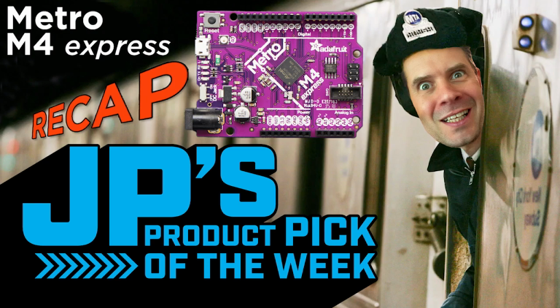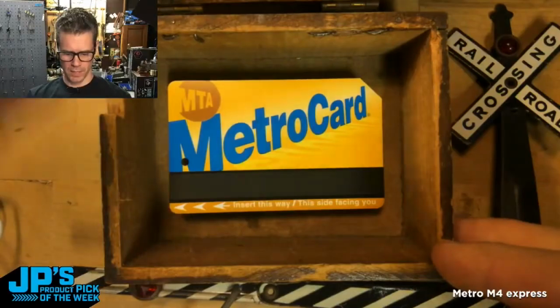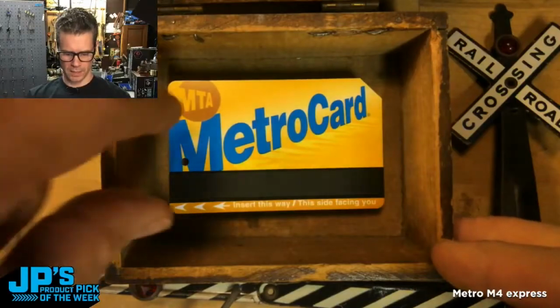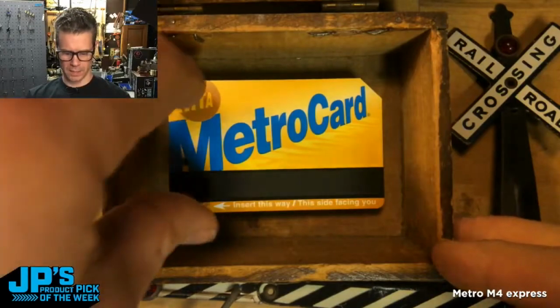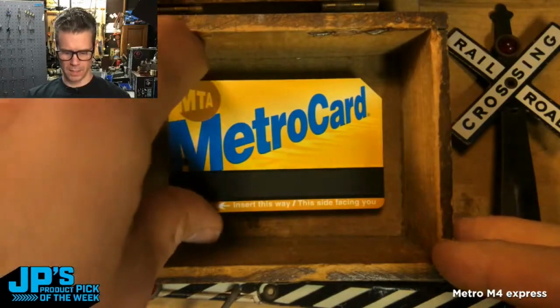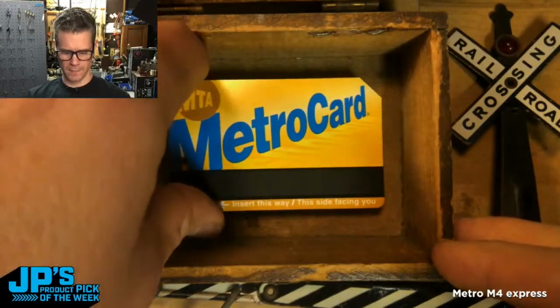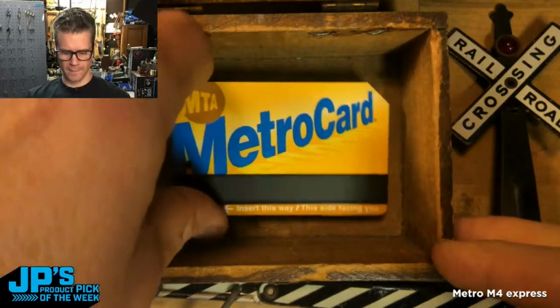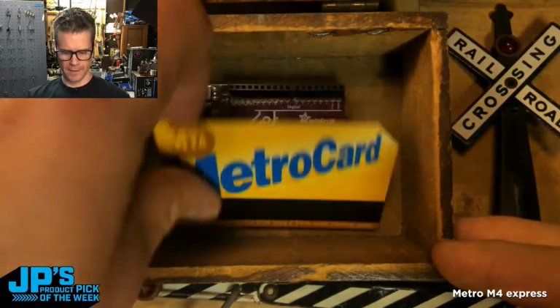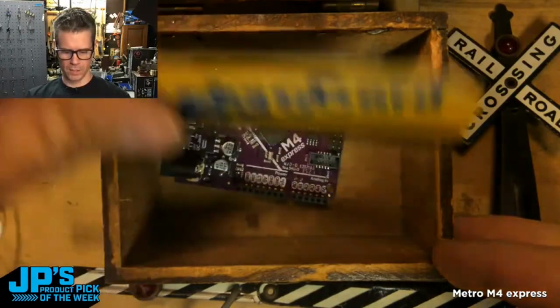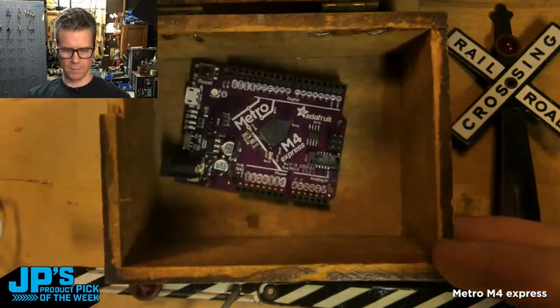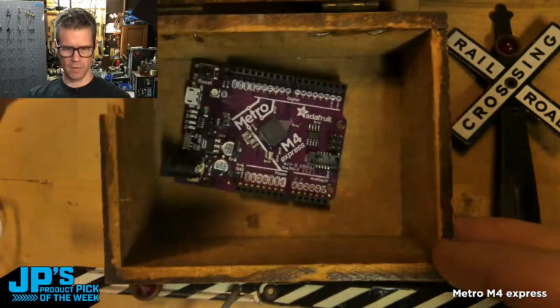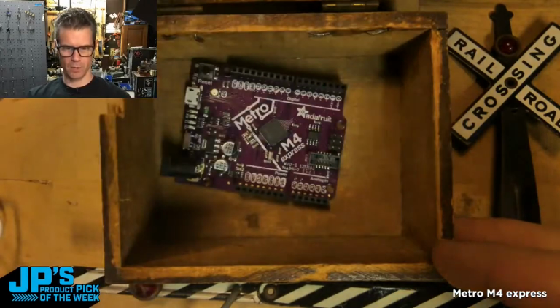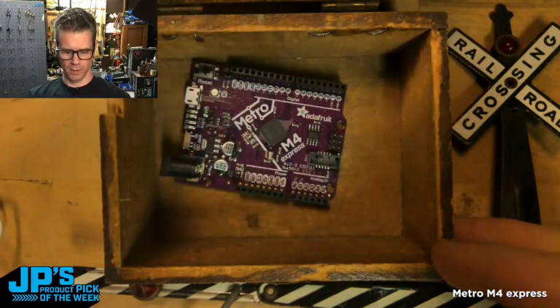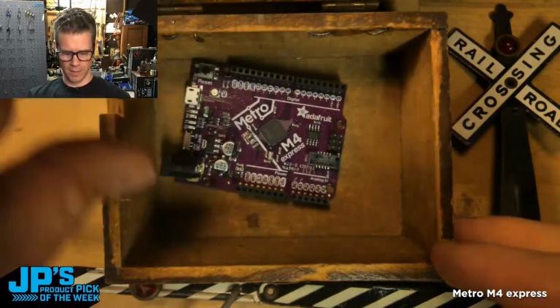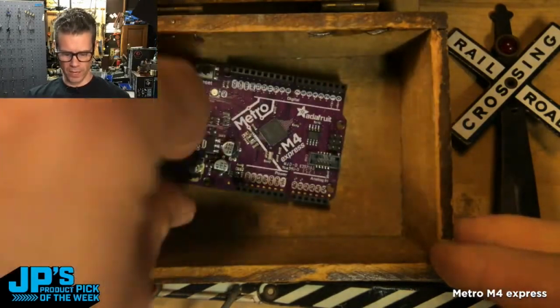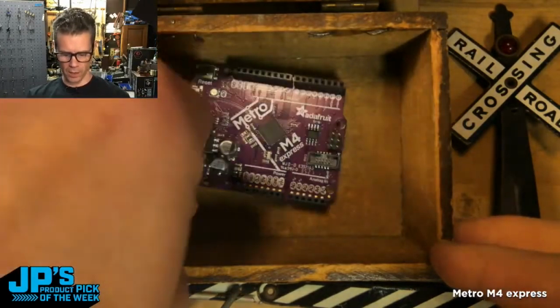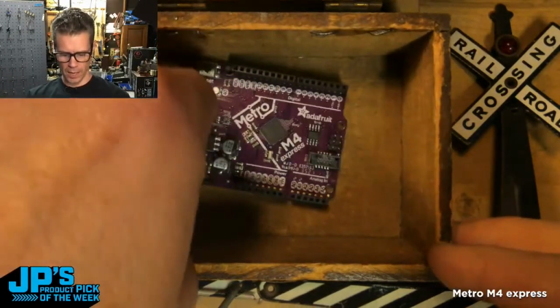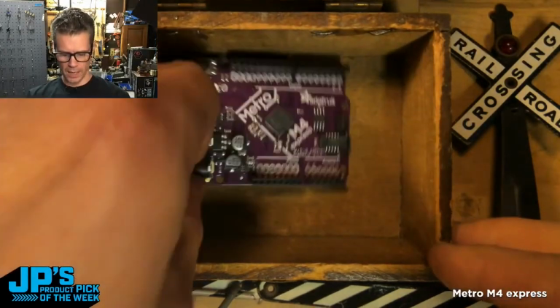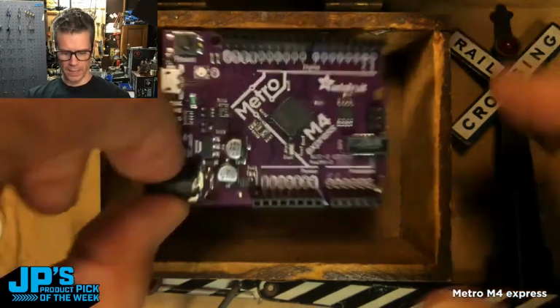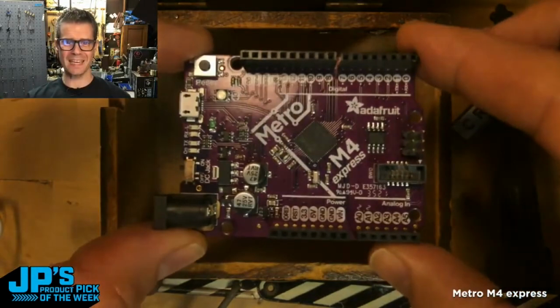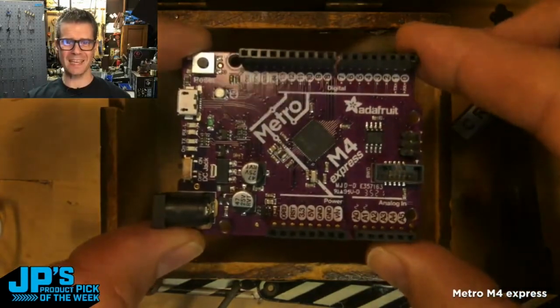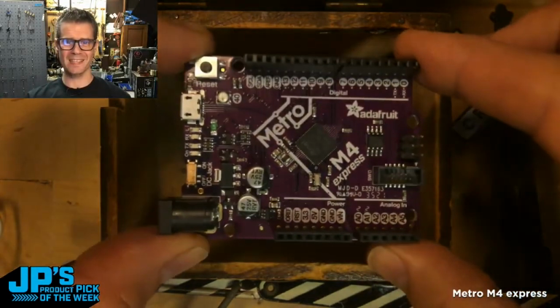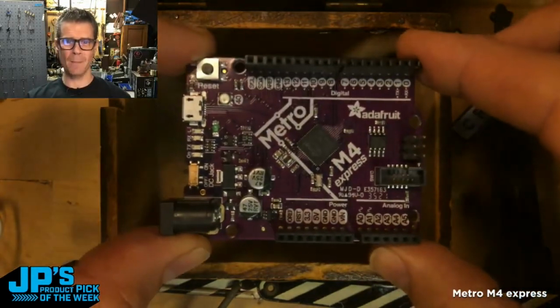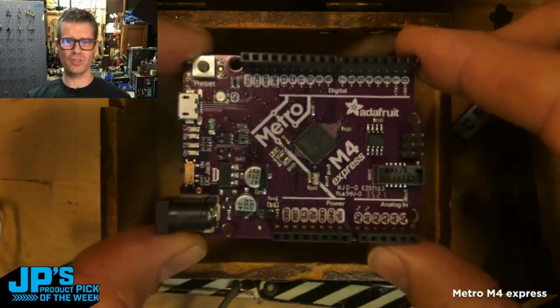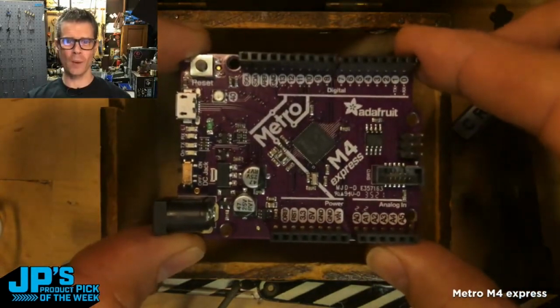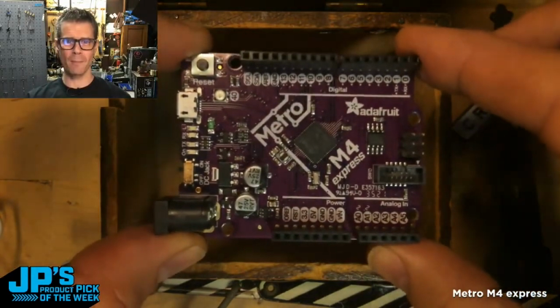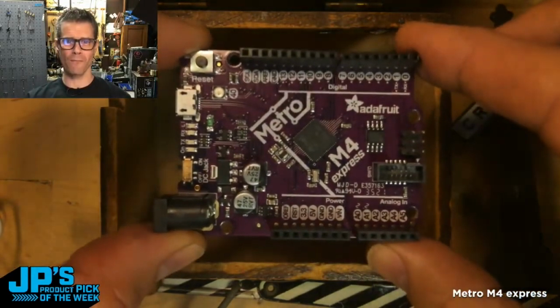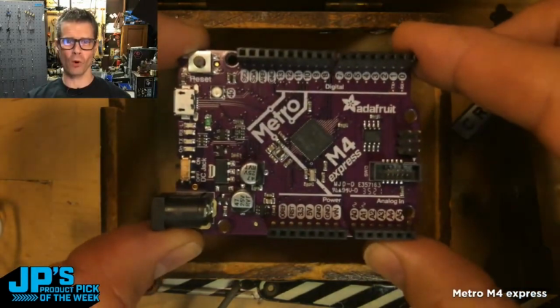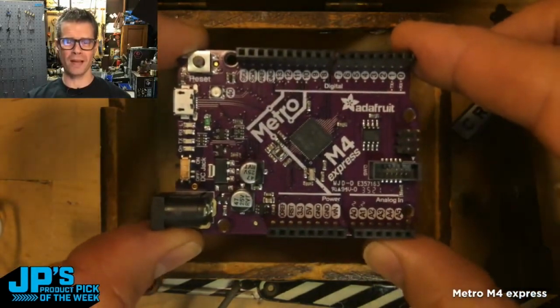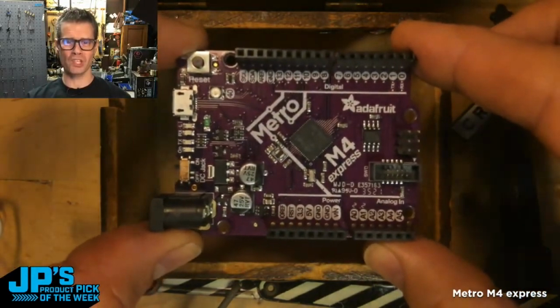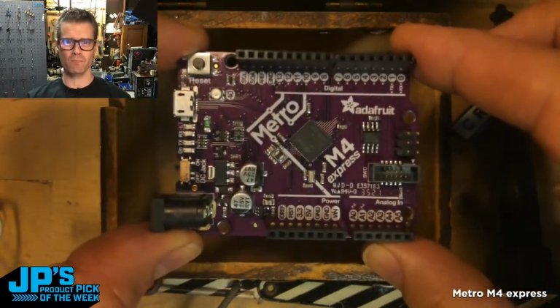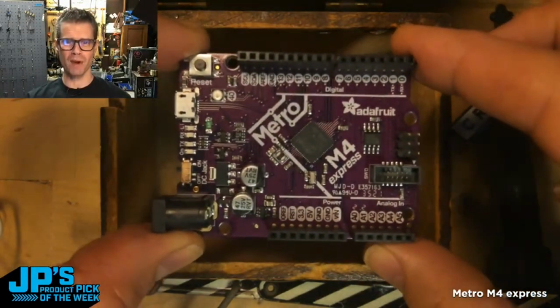Wait, that's not it. That's just a Metro card. There we go! It is the Metro M4 Express.